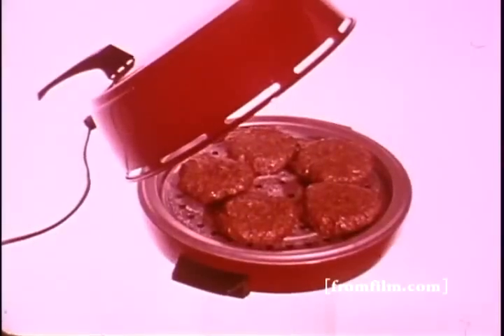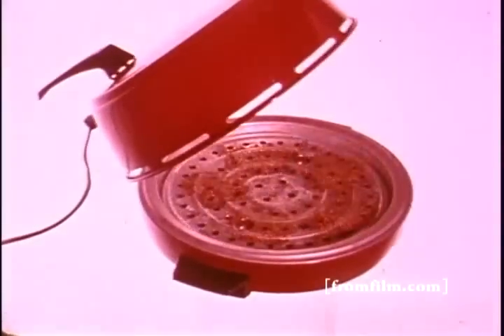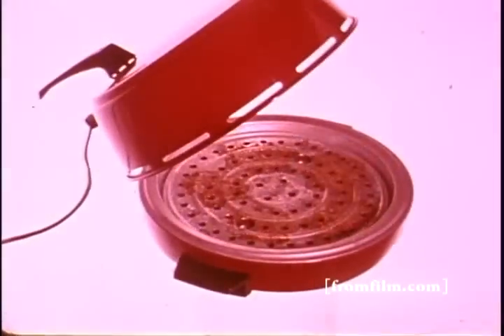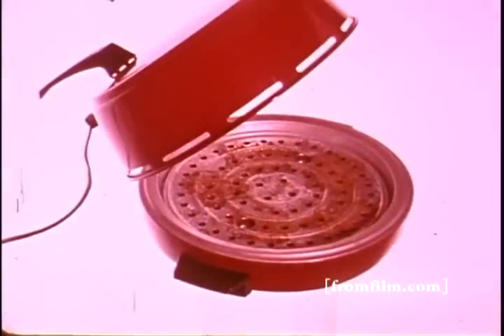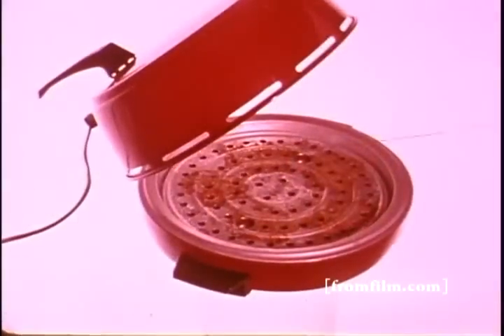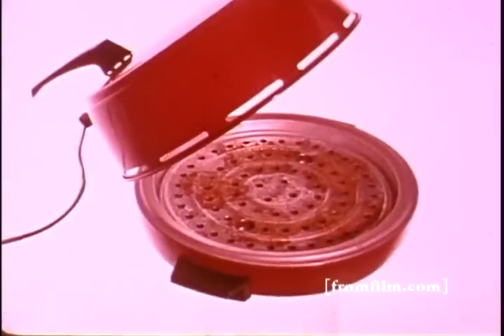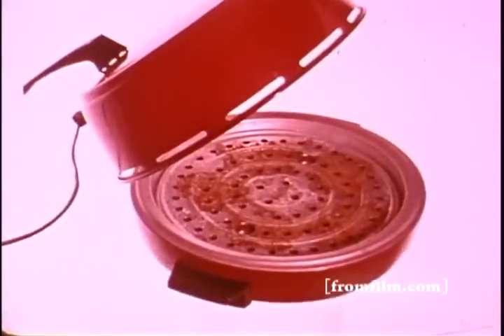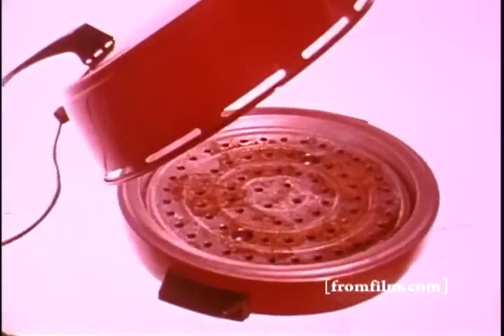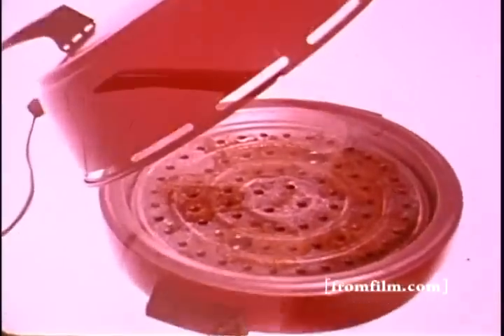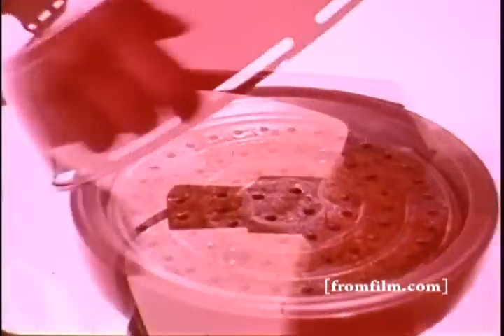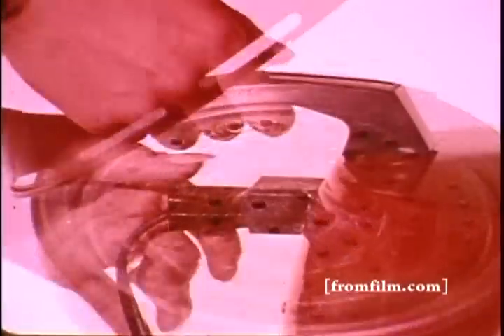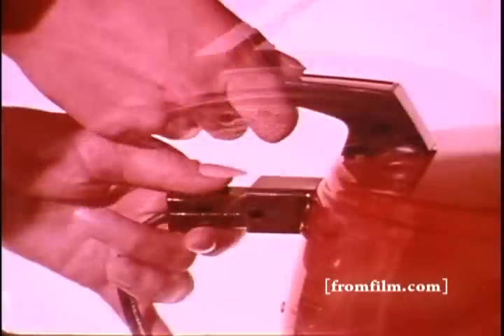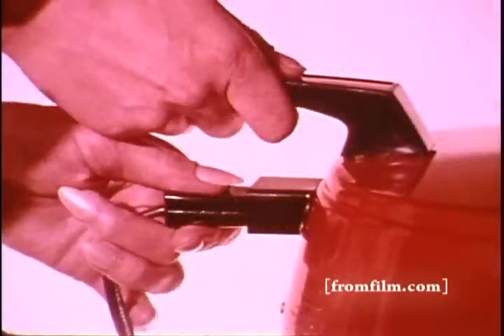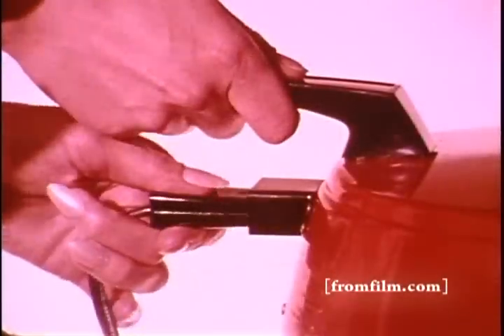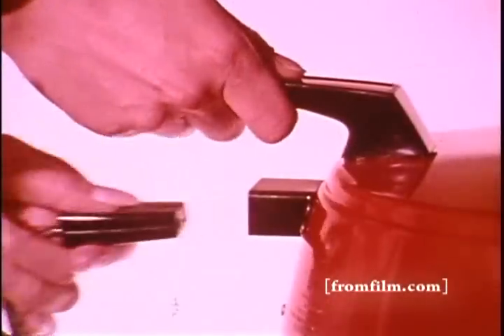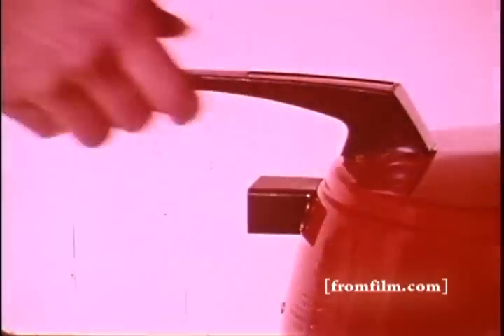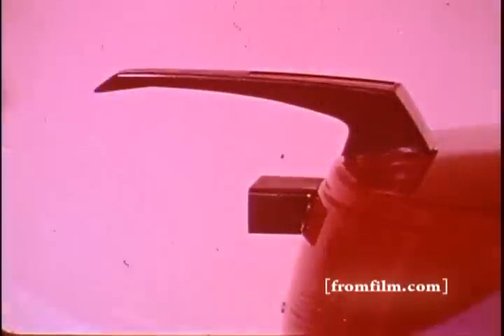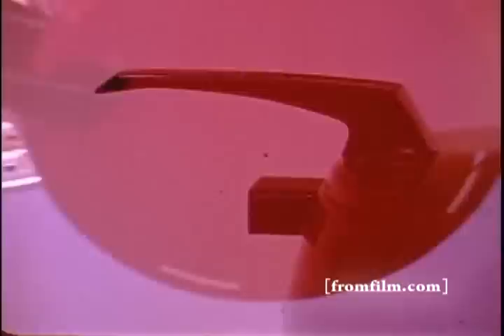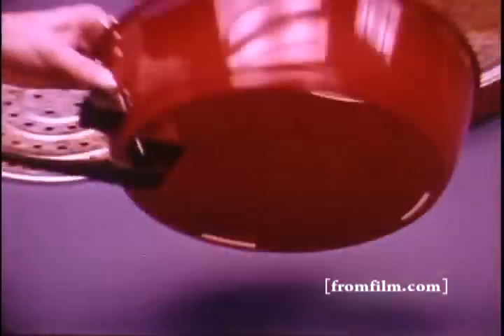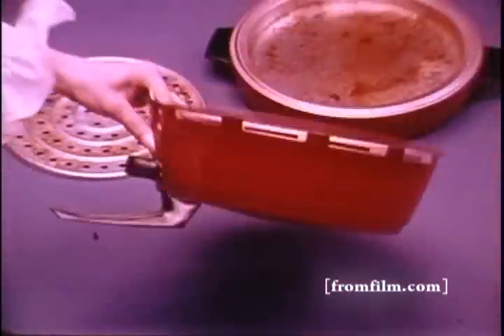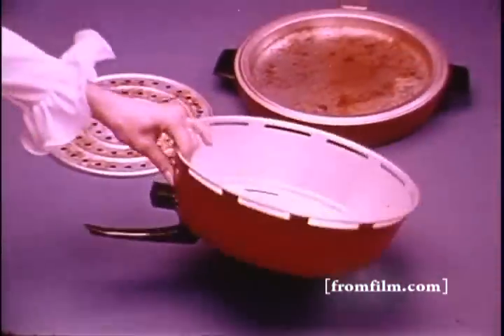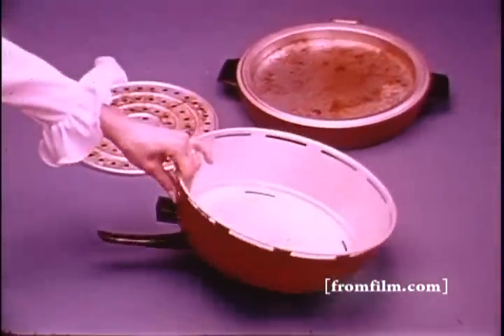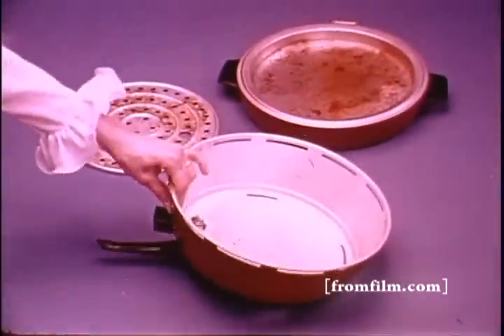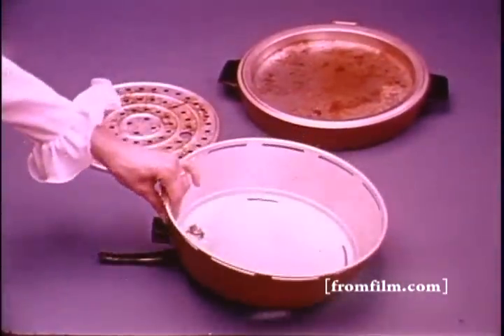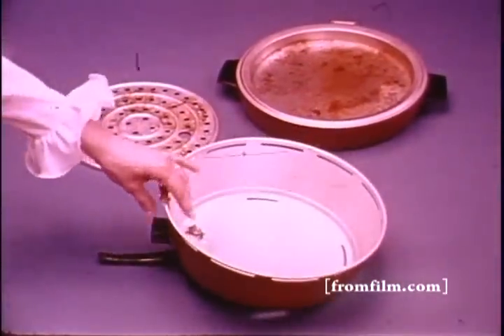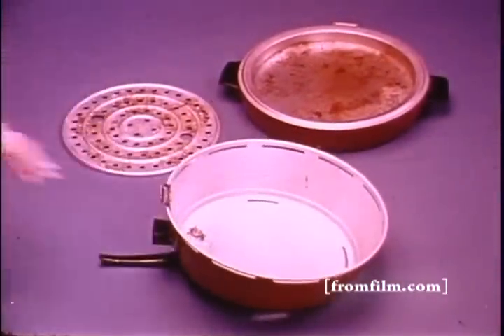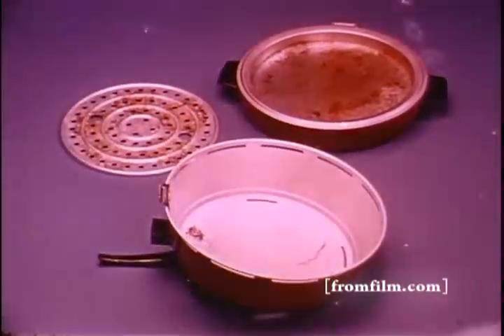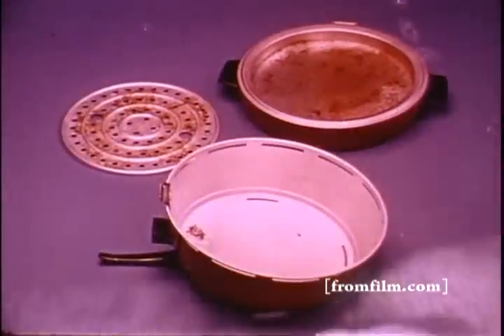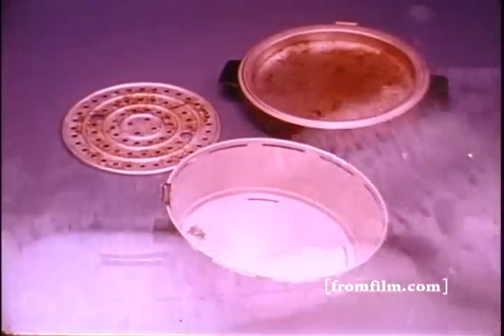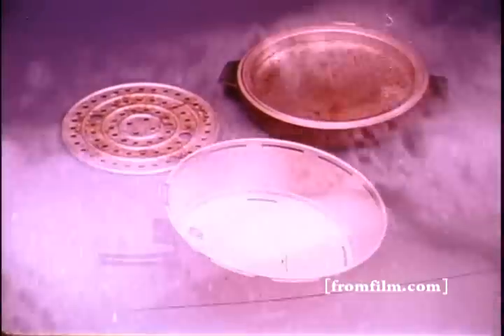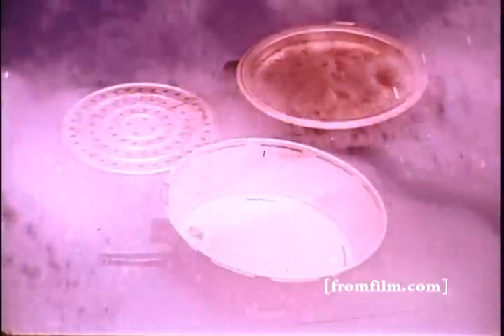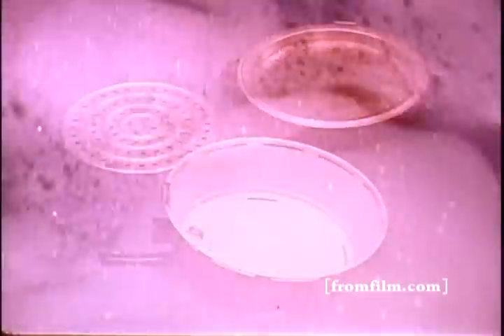Miro's round design cuts corners on cleaning. Just remove the element — dome, rack, and base are completely immersible.